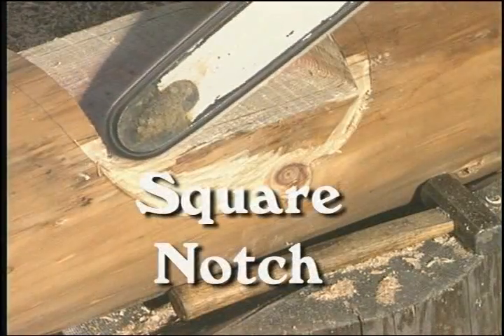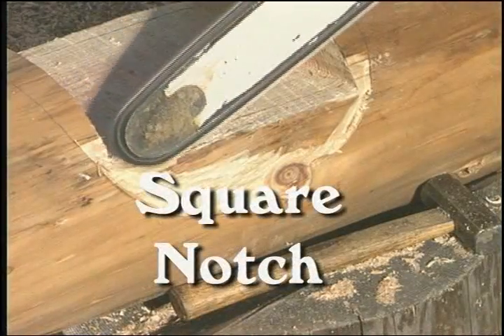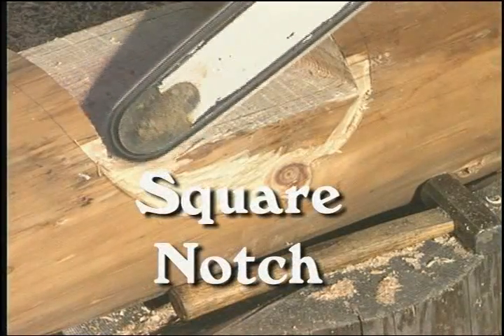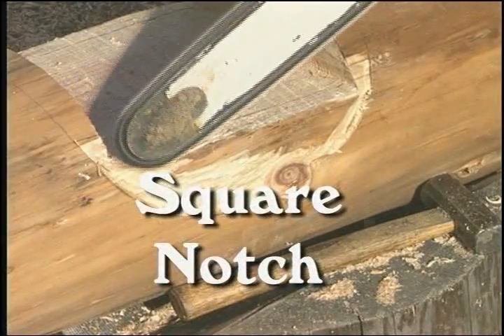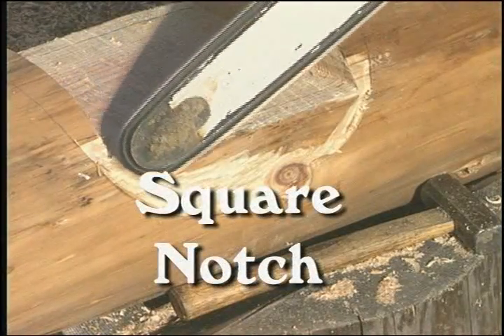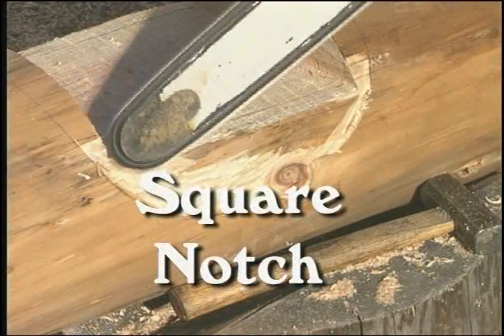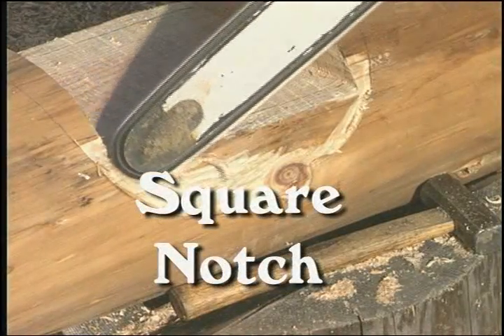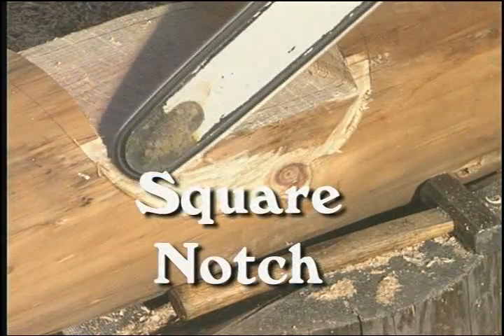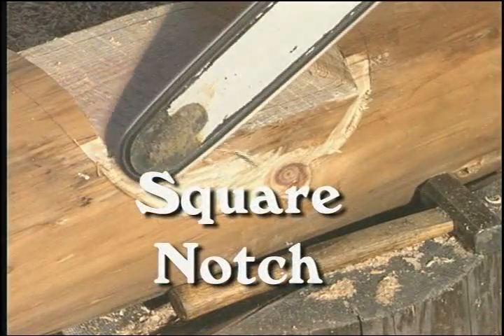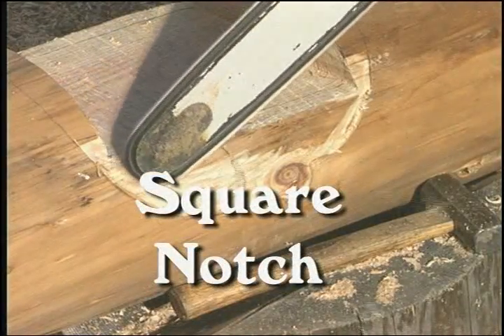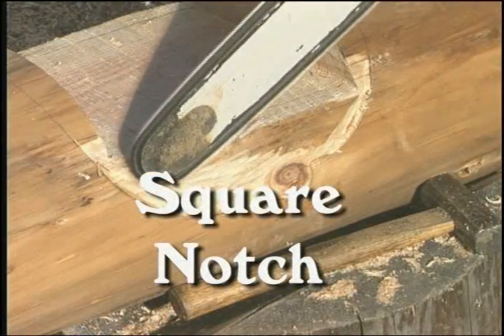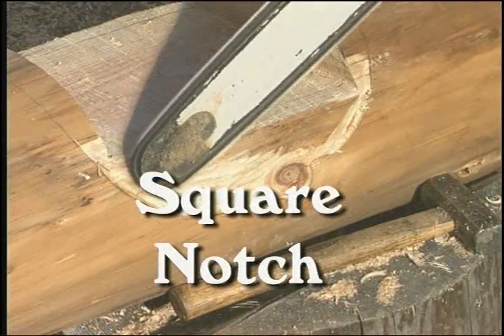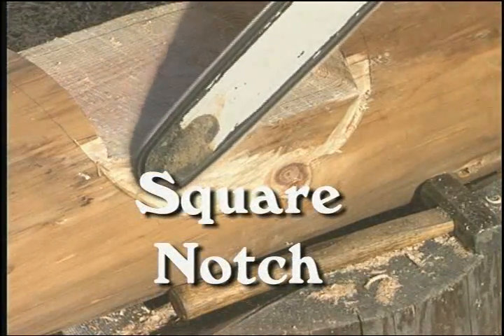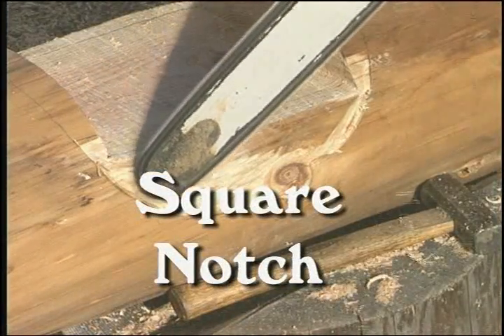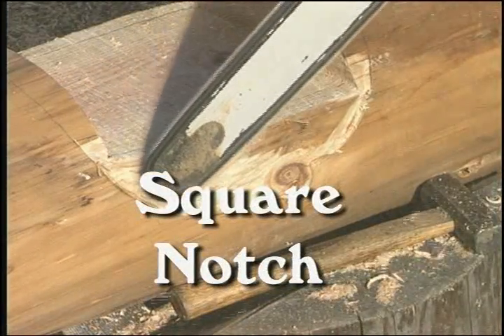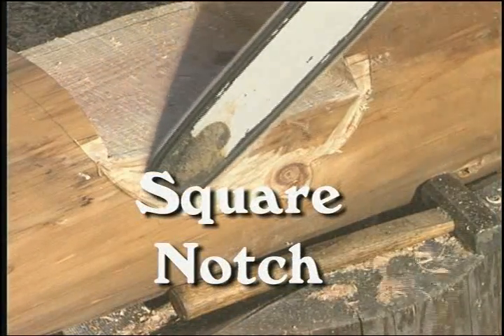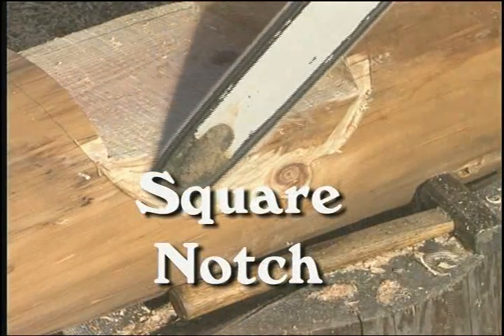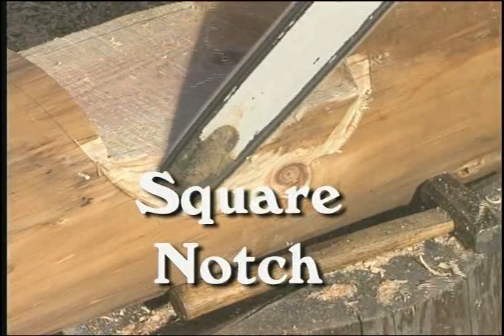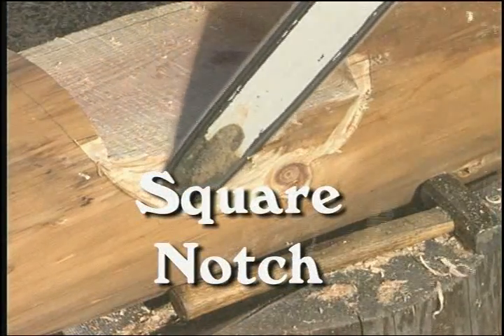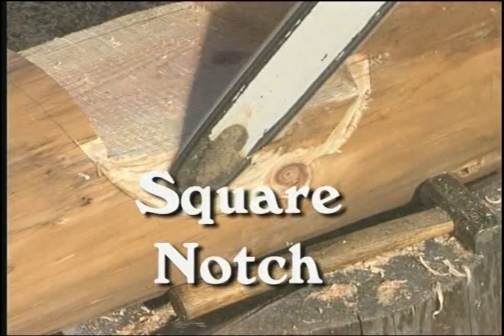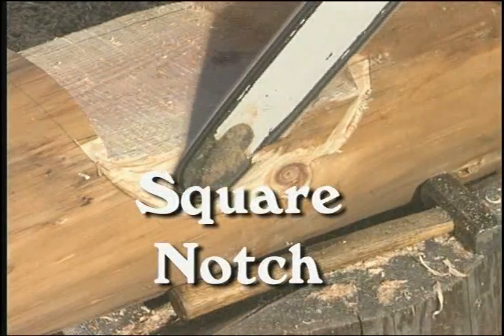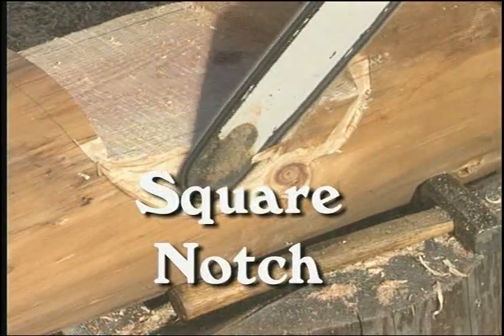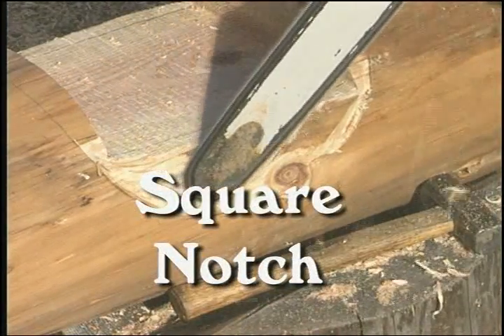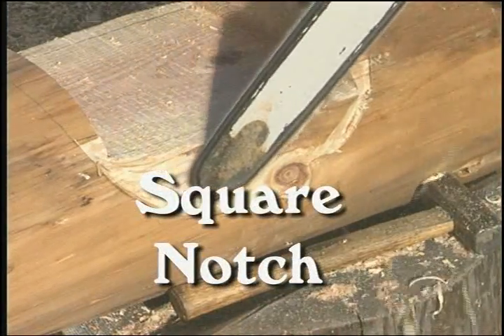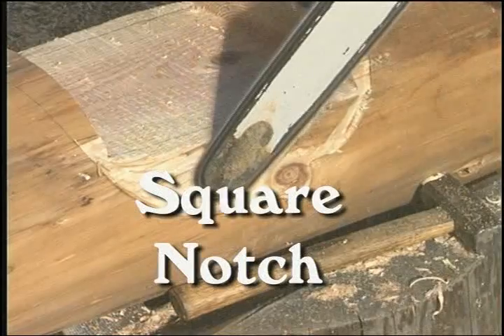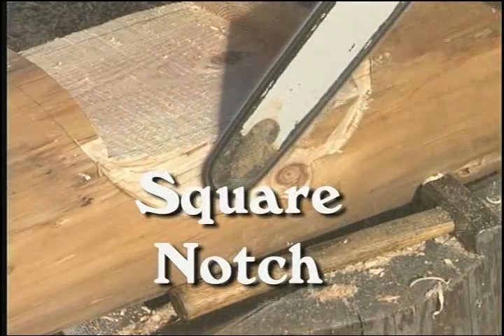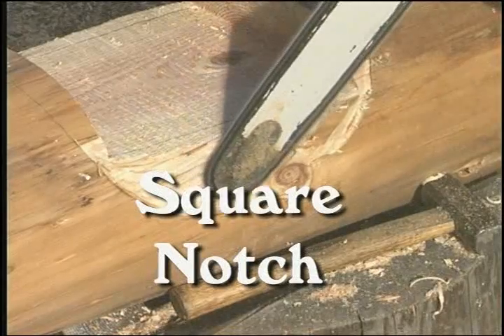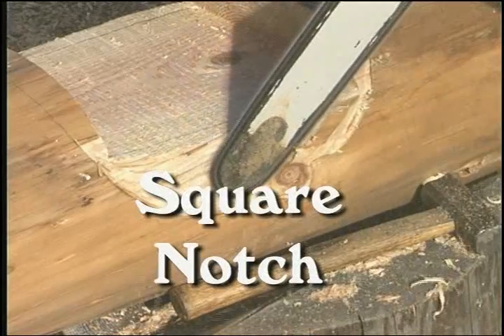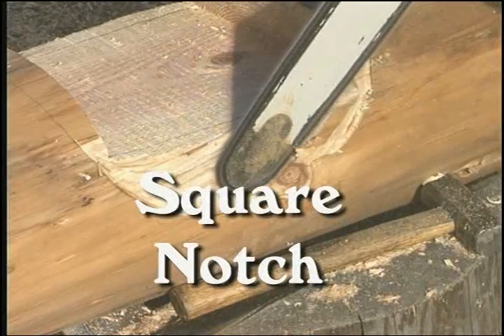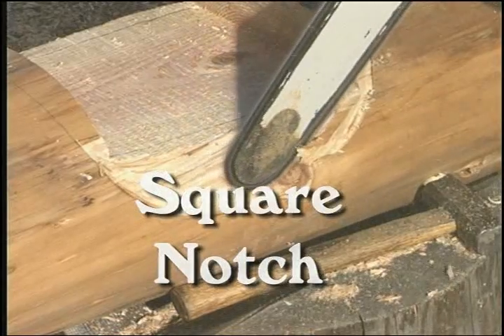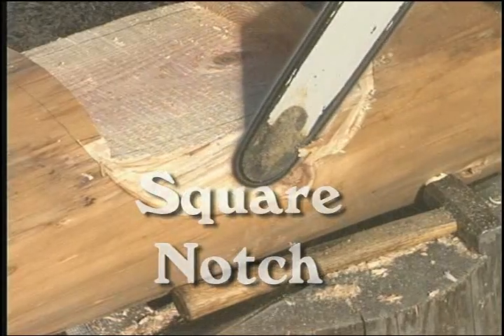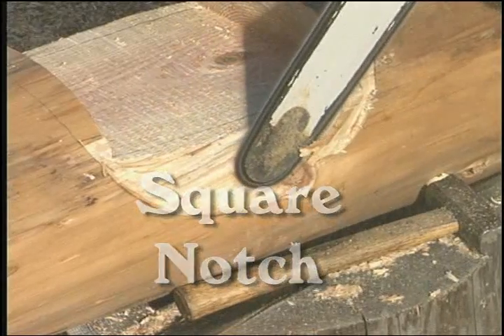A square notch is a lapped notch. They are mostly used for beam and roof construction.